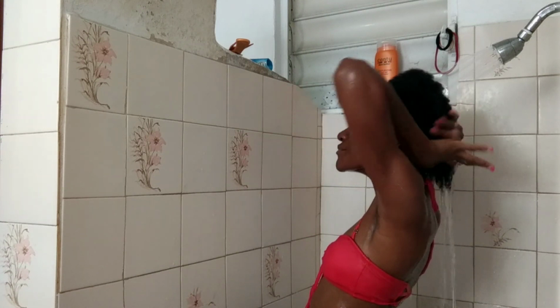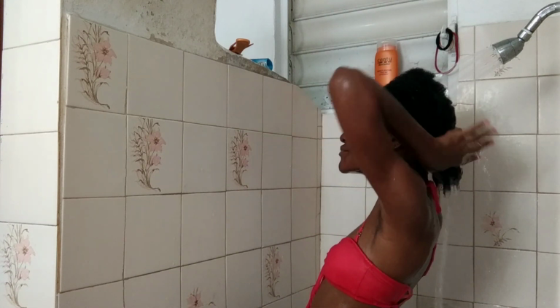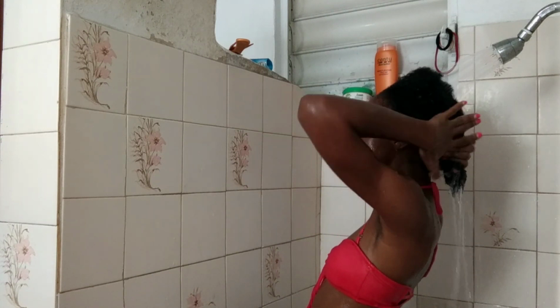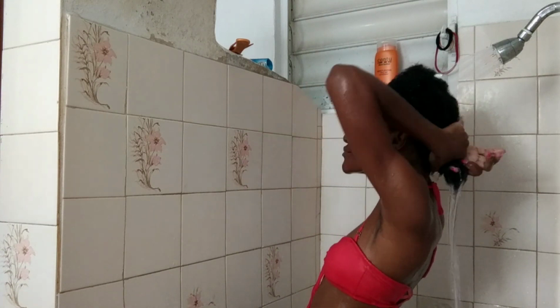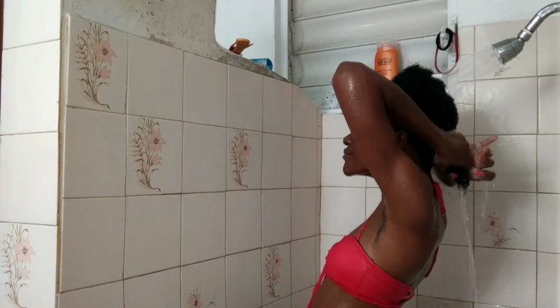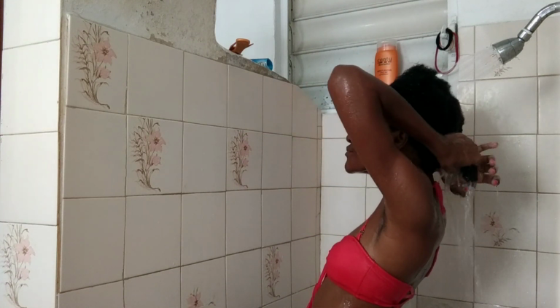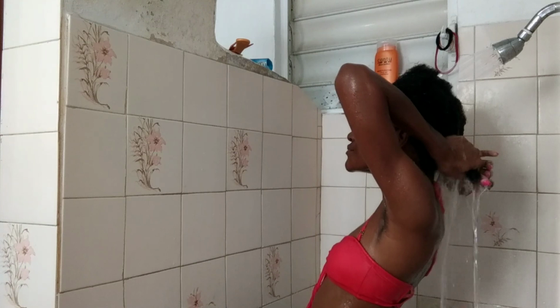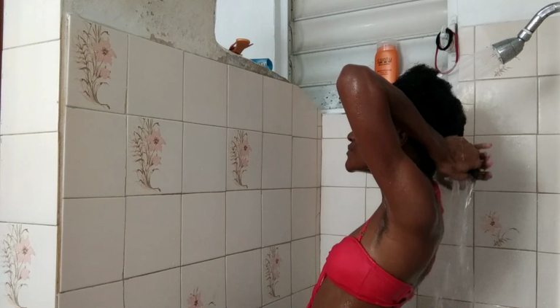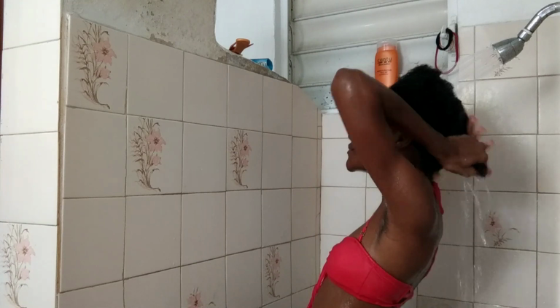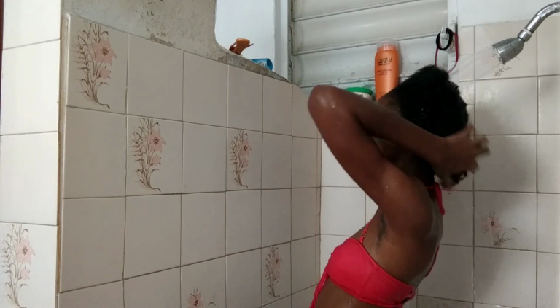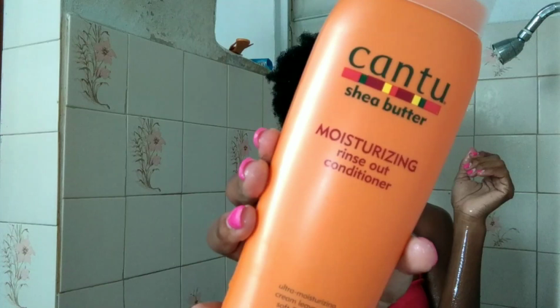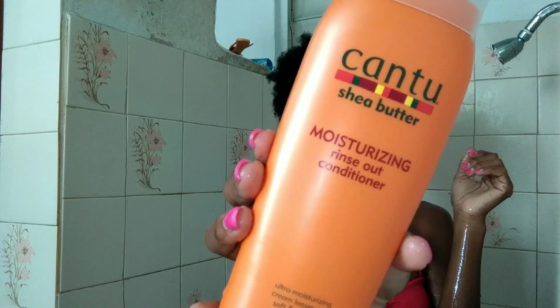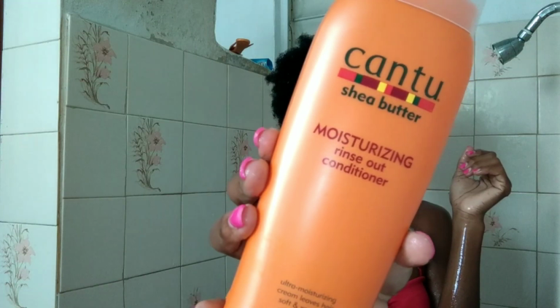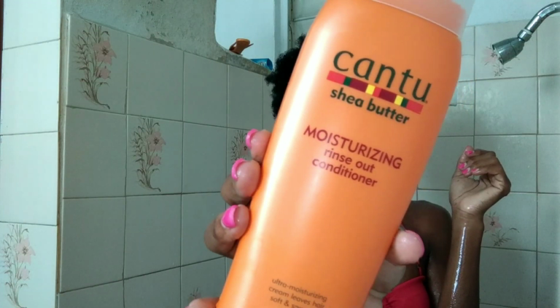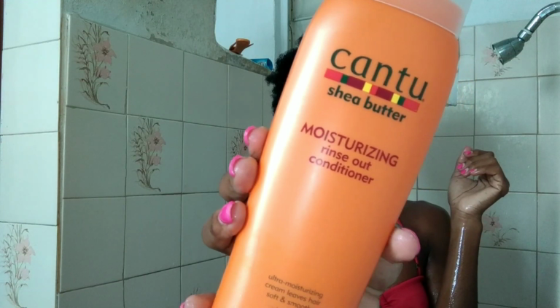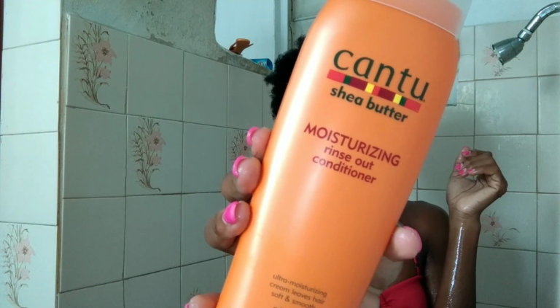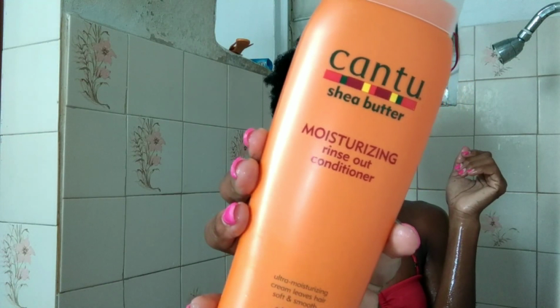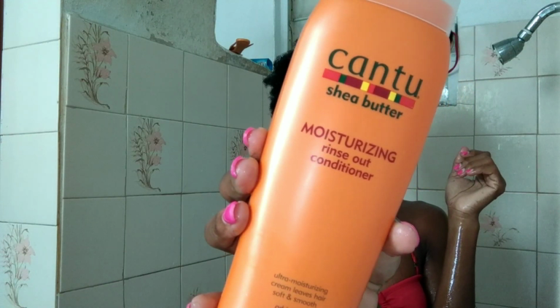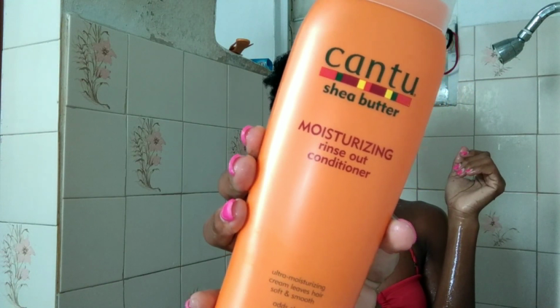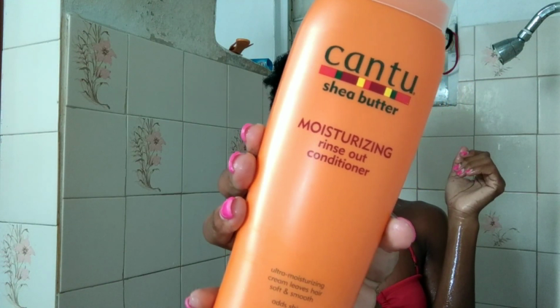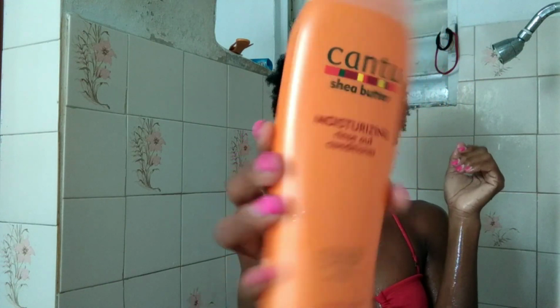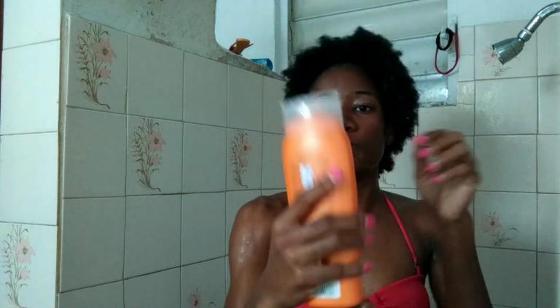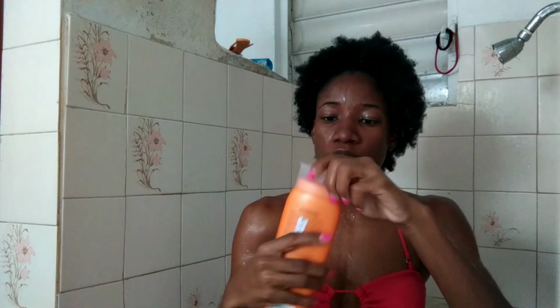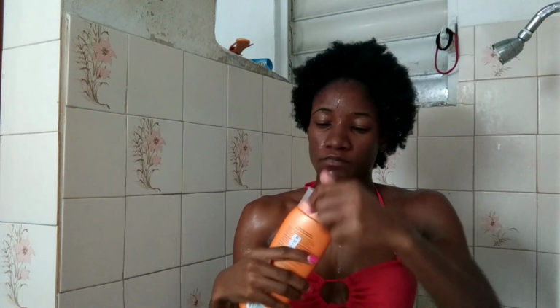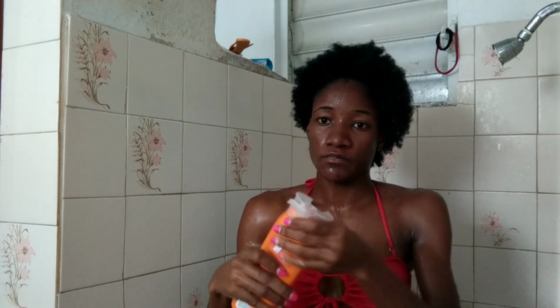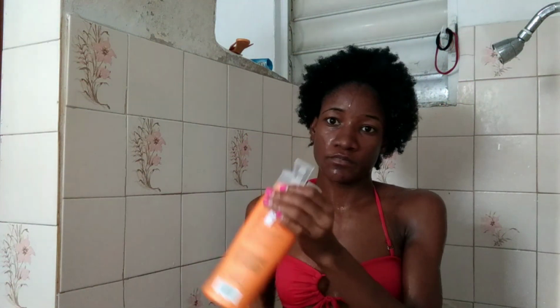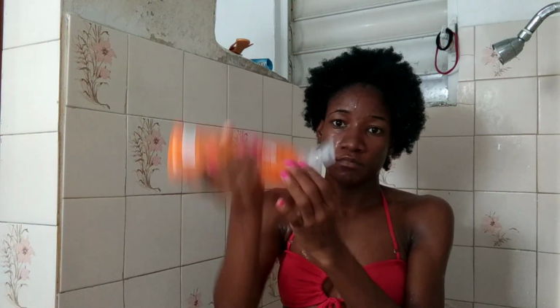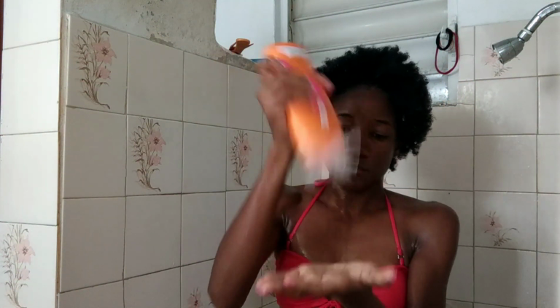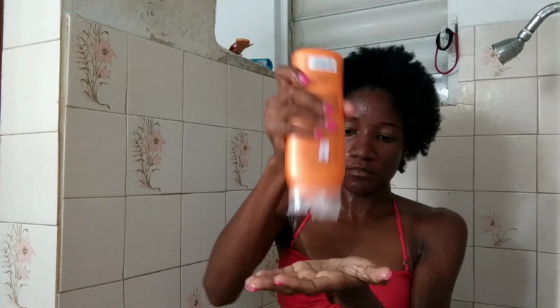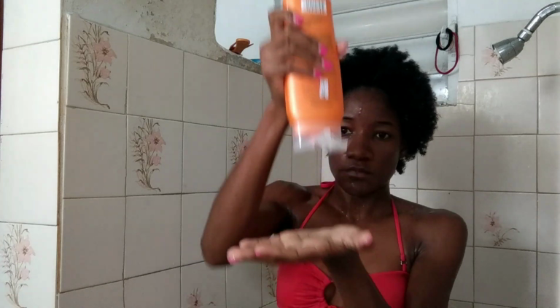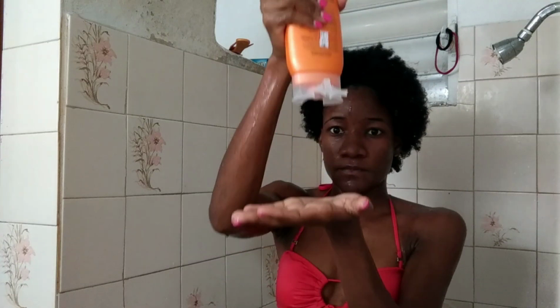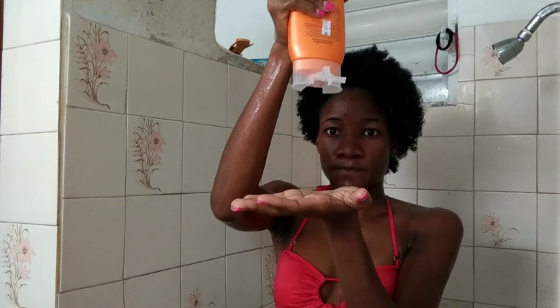Then I'm going in with the Kanto moisturizing rinse-out conditioner. Both of these products have shea butter in them, which I find is pretty cool.